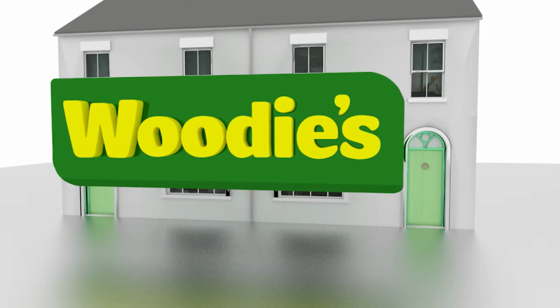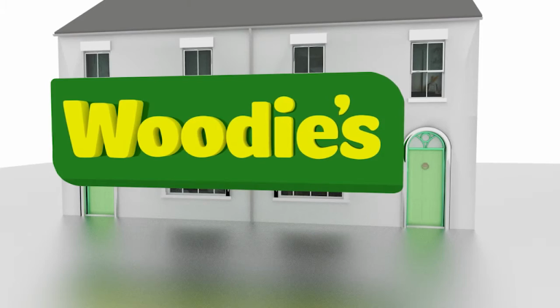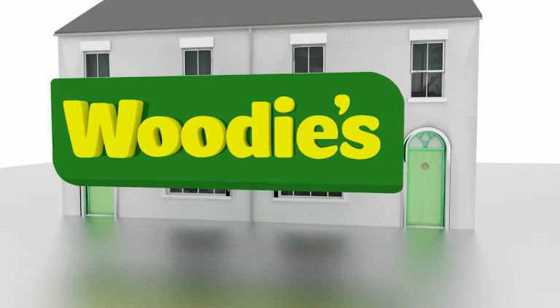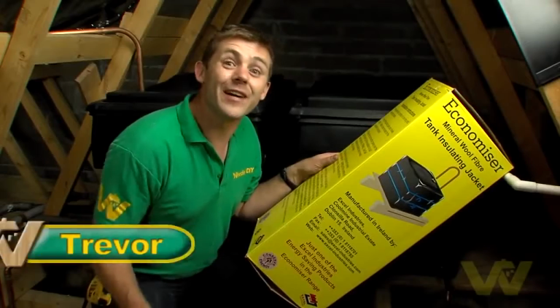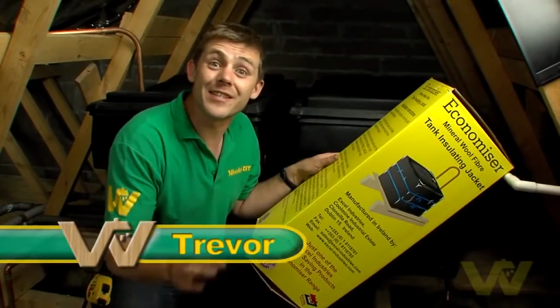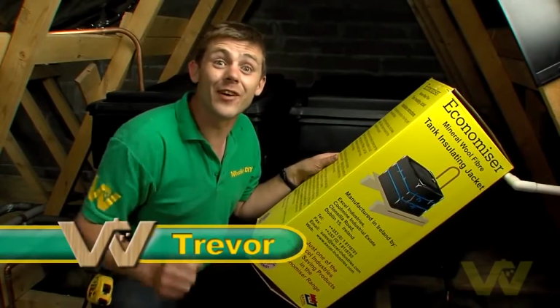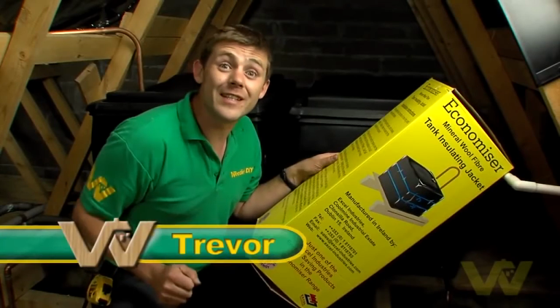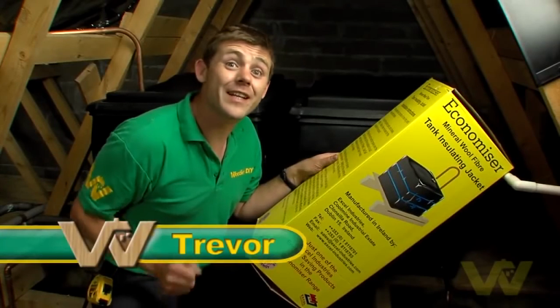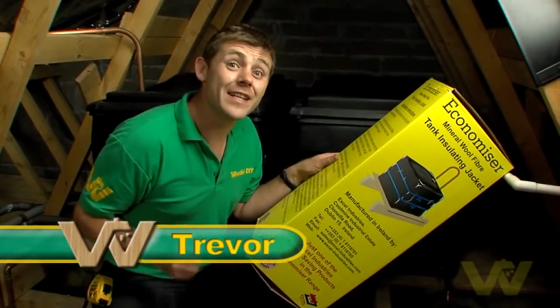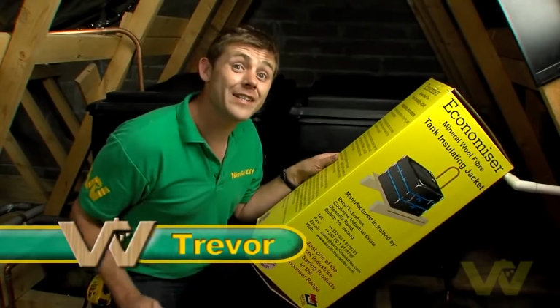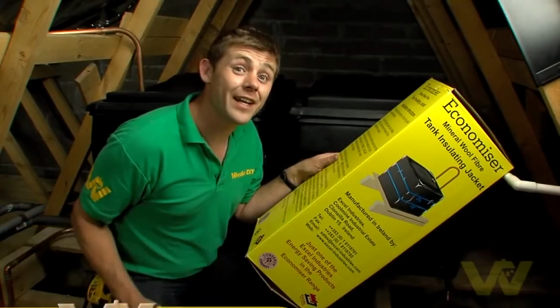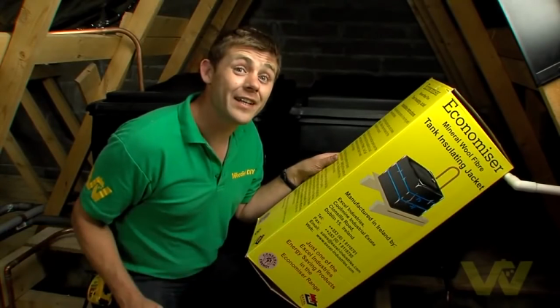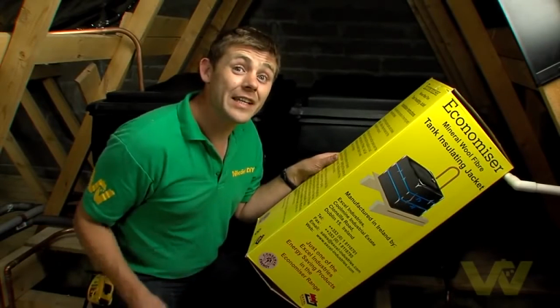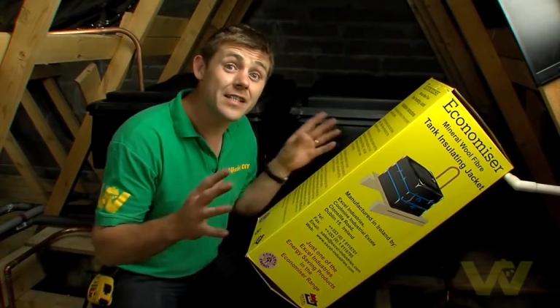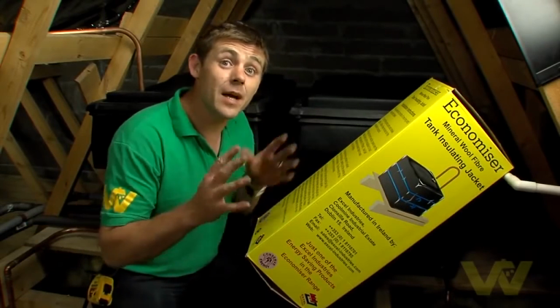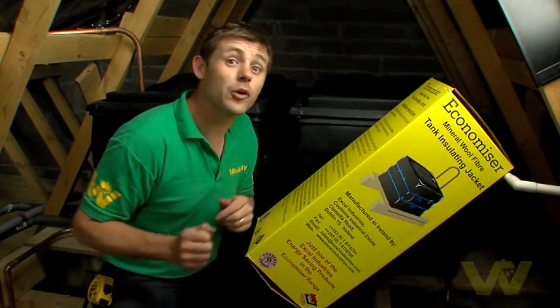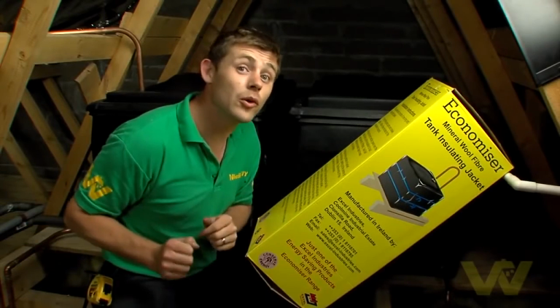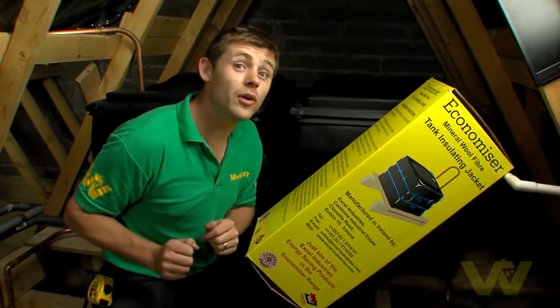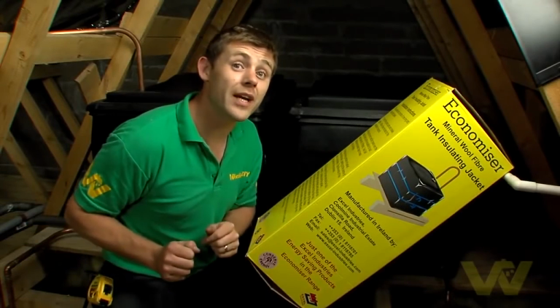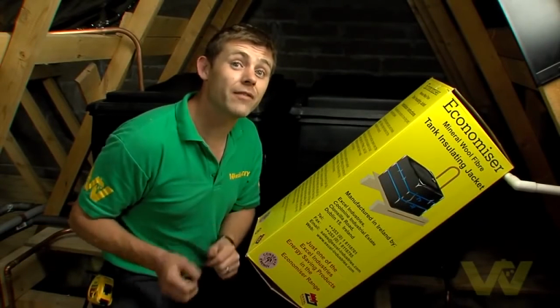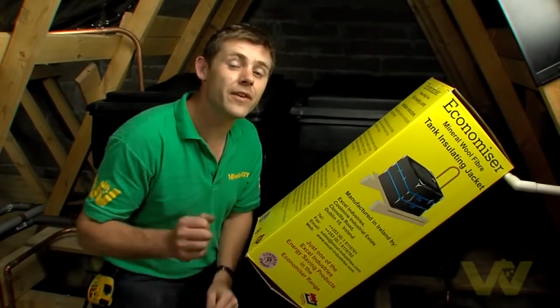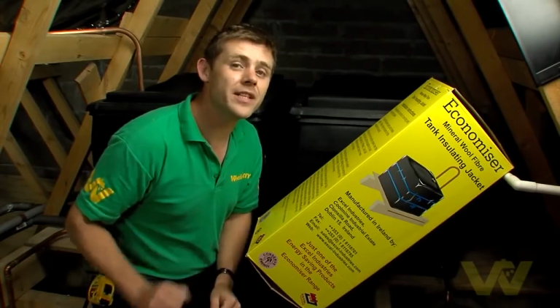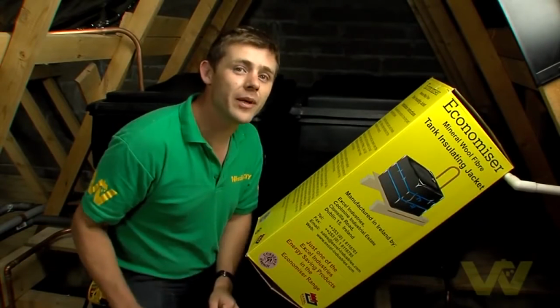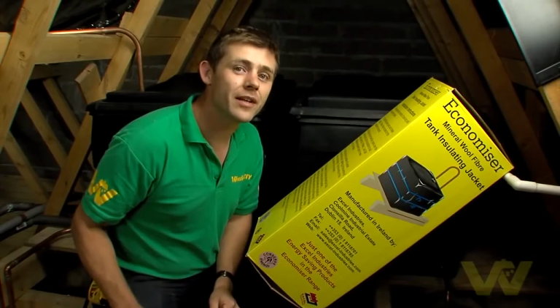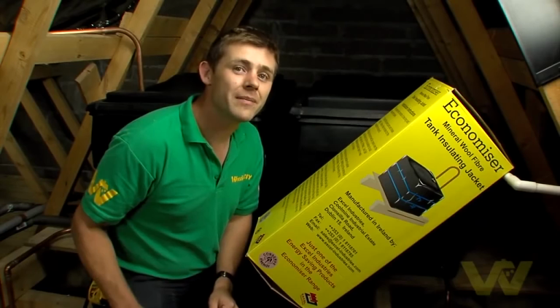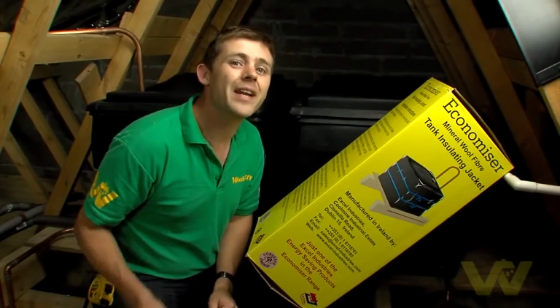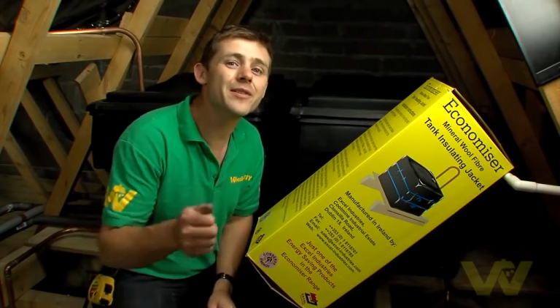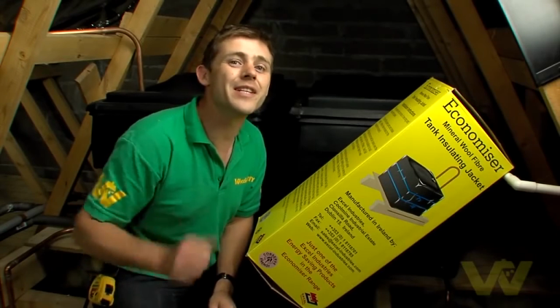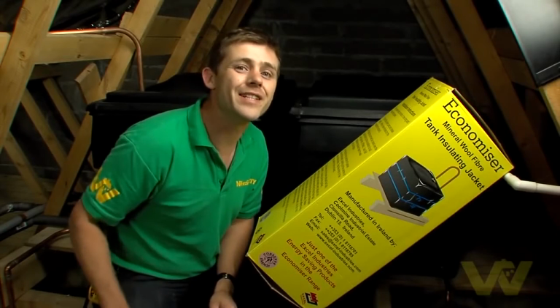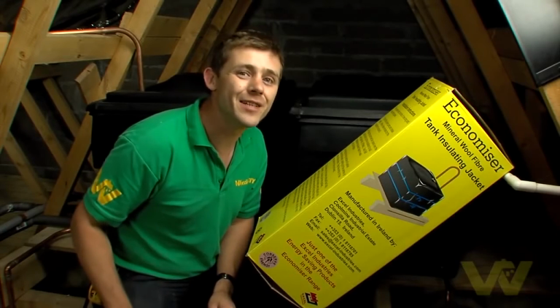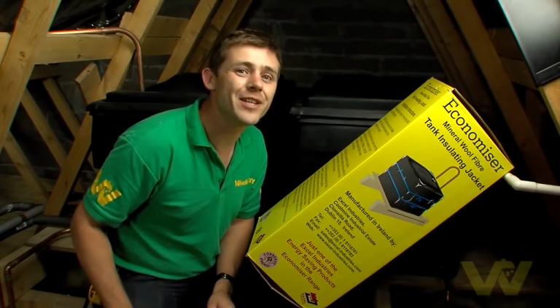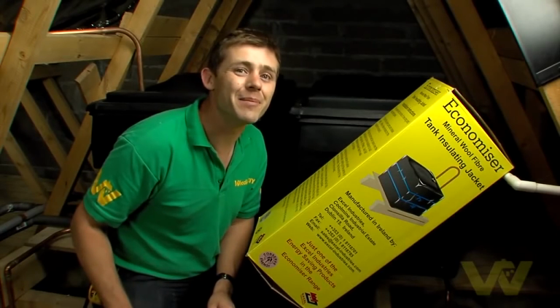I'm going to show you how to install a tank insulating jacket. This will stop your cold water tank from freezing in the winter, and here's what you'll need to do the job.